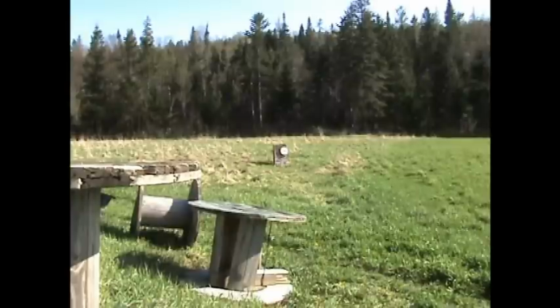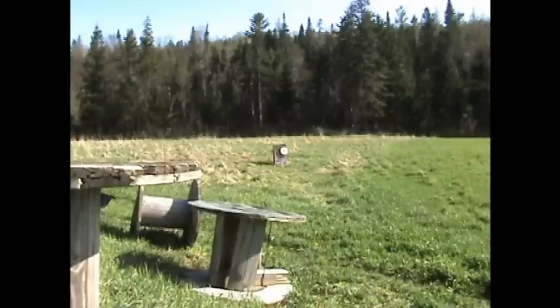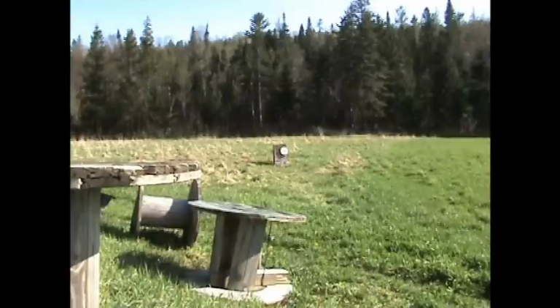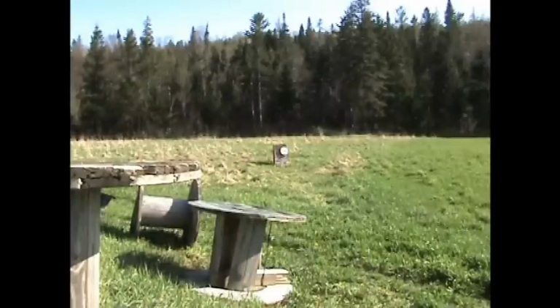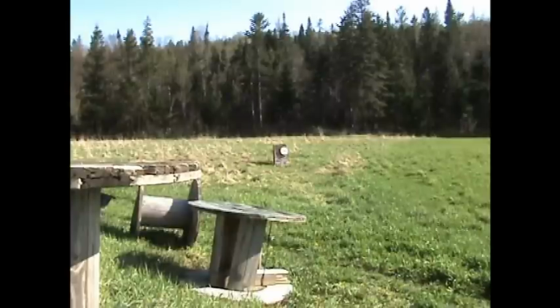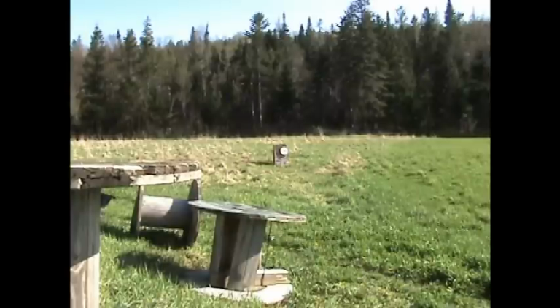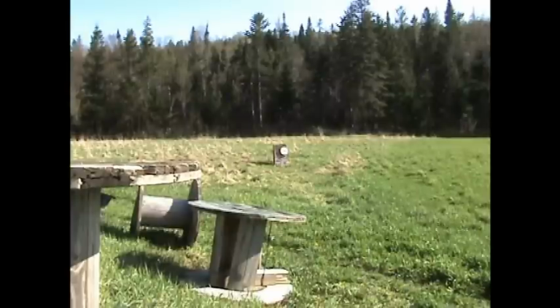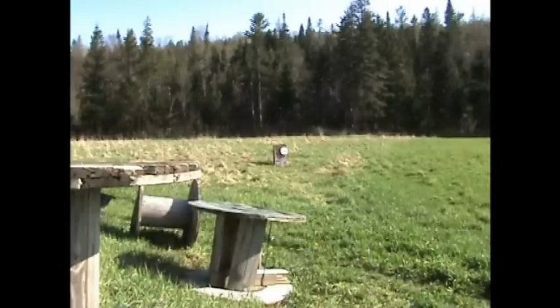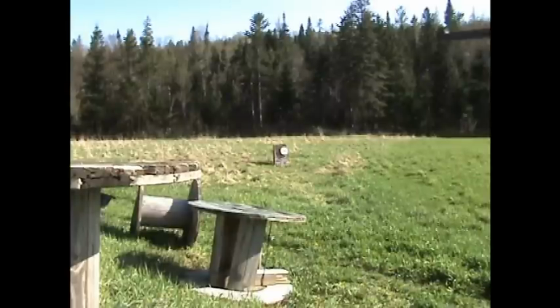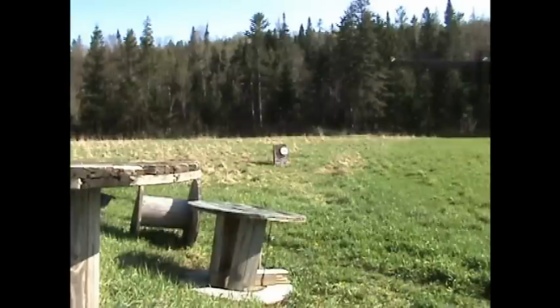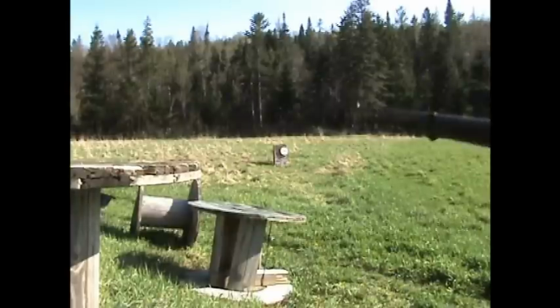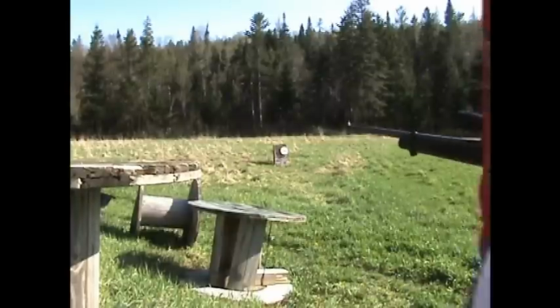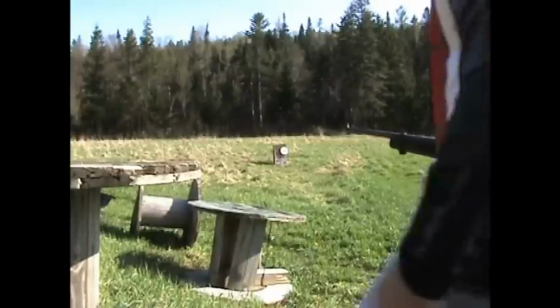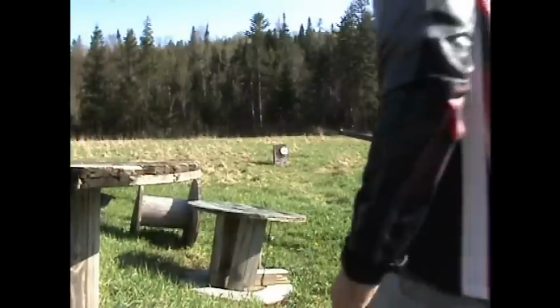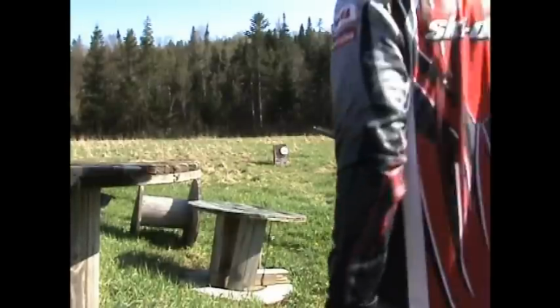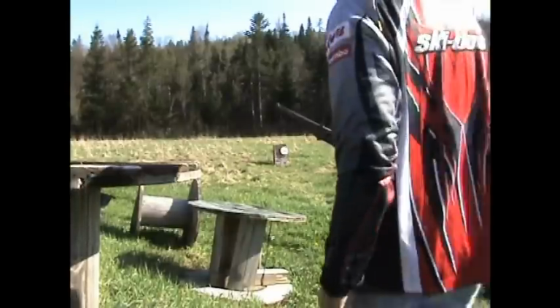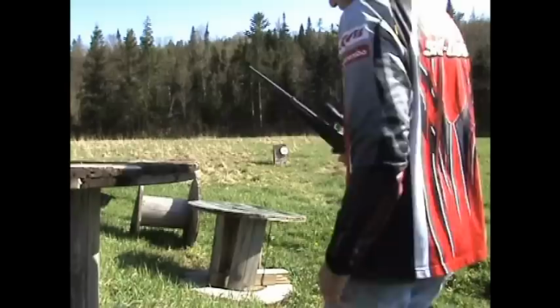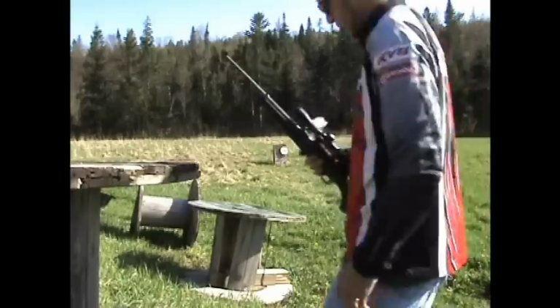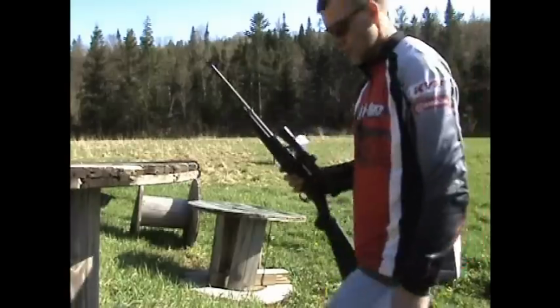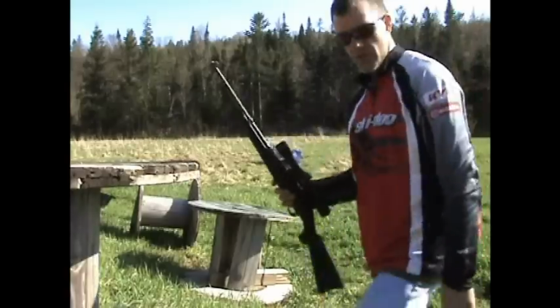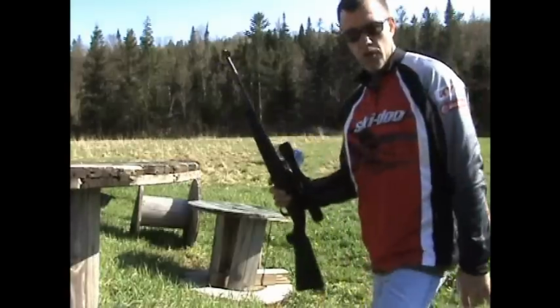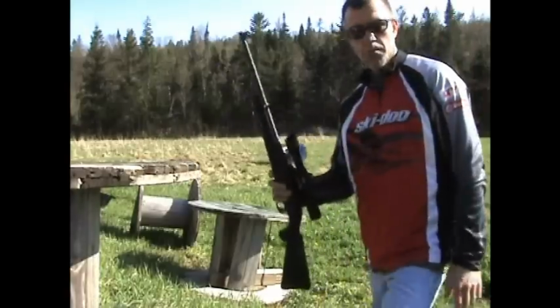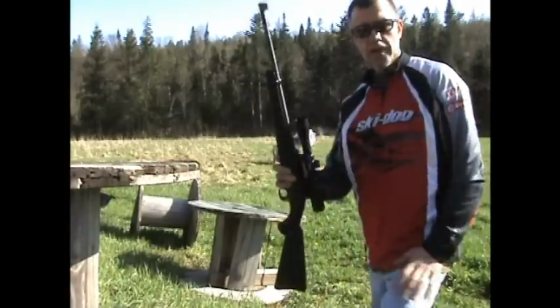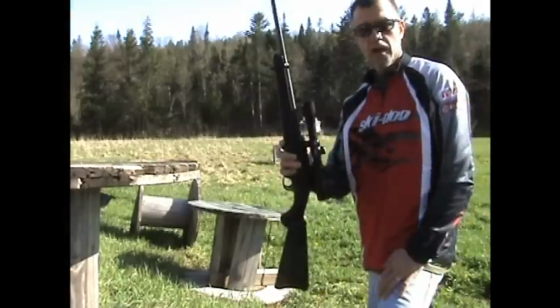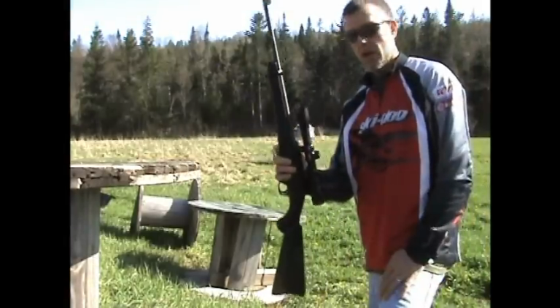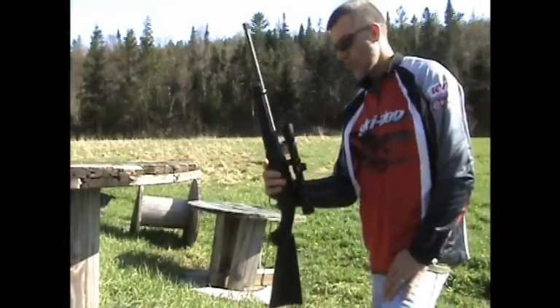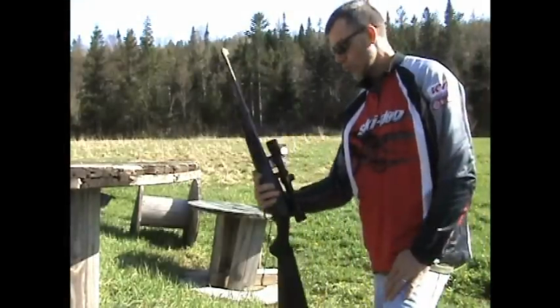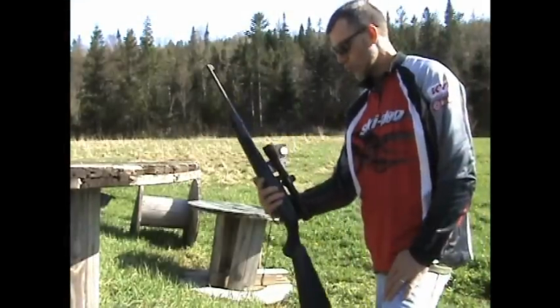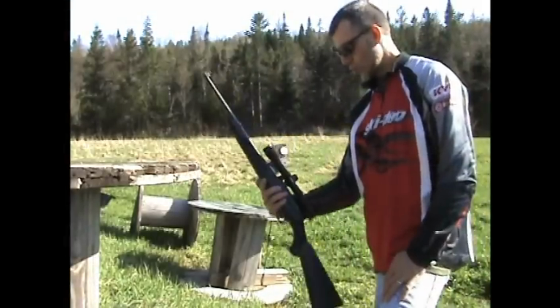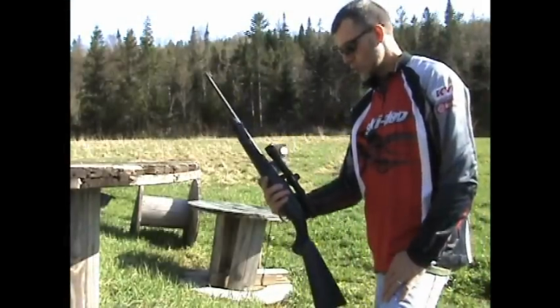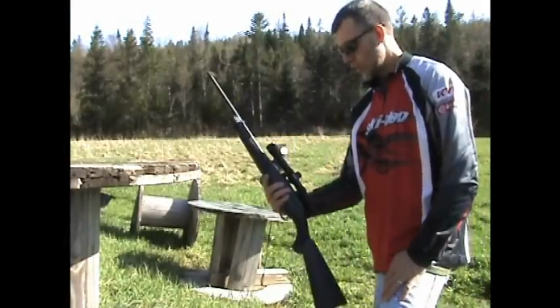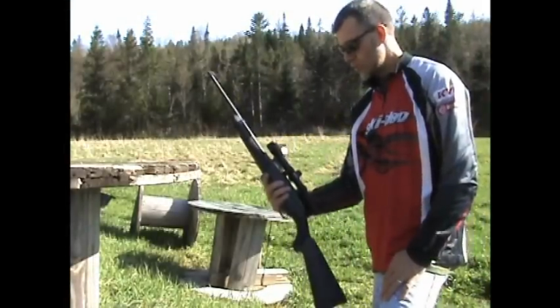Hey everybody, Adi is shooting today with my Ruger 22.